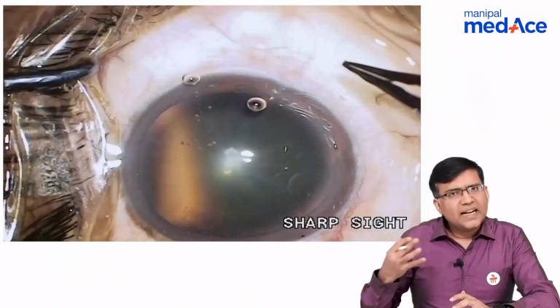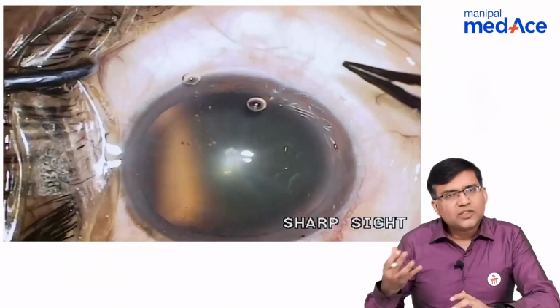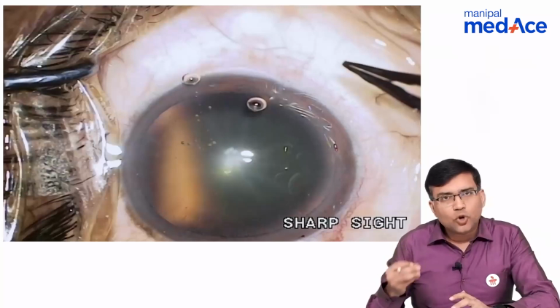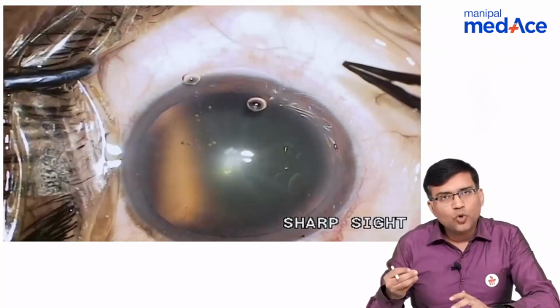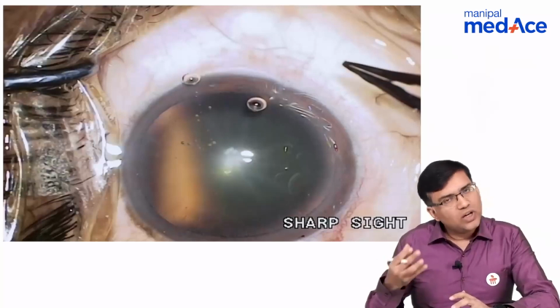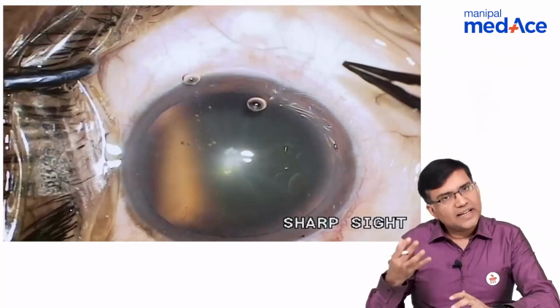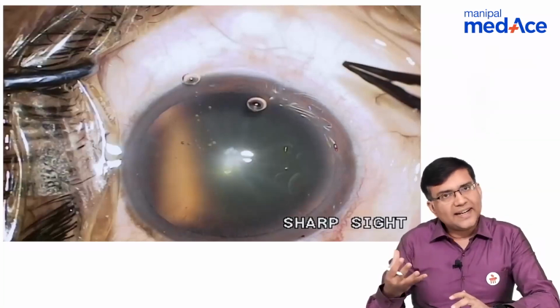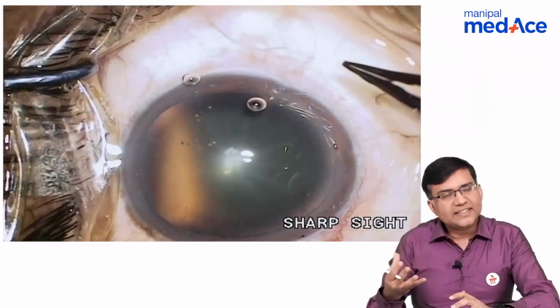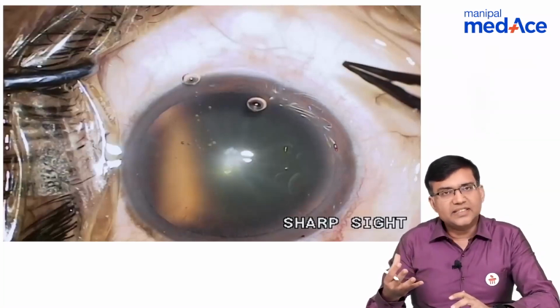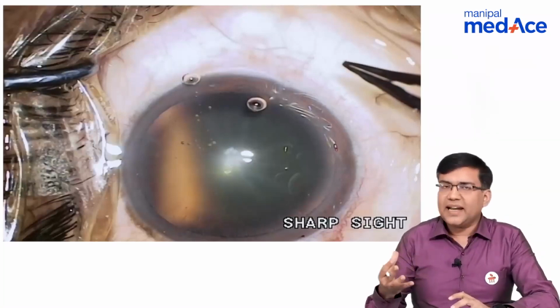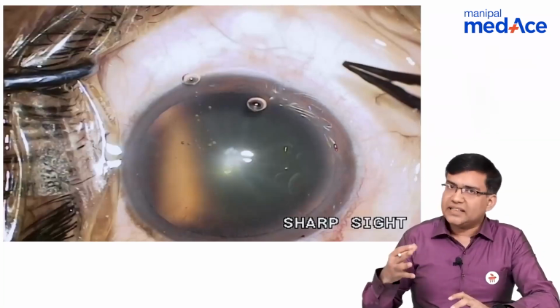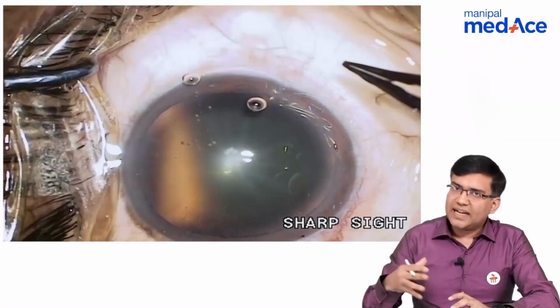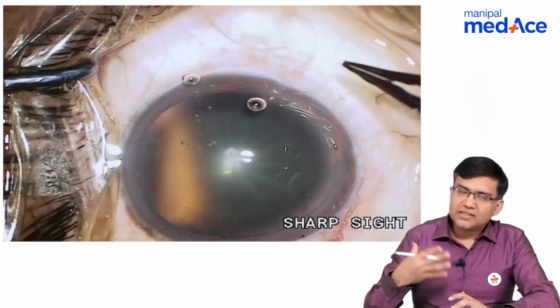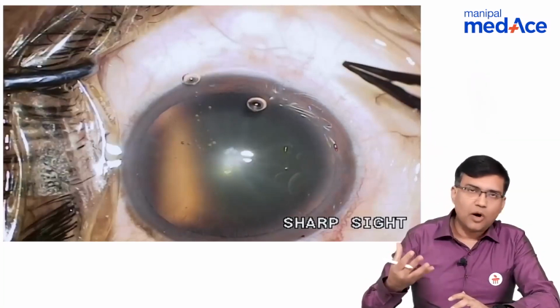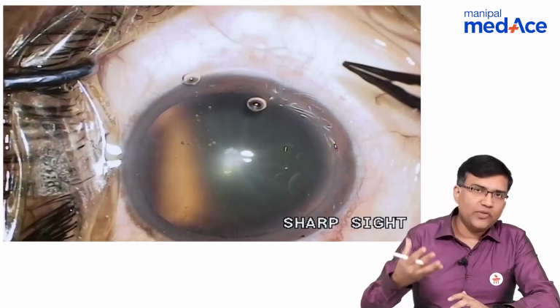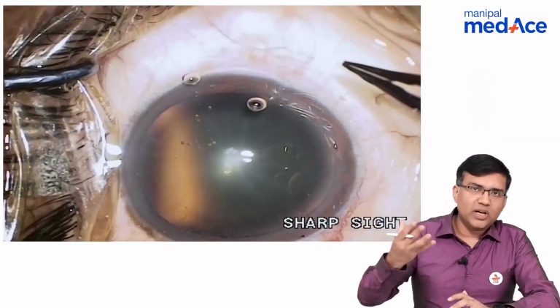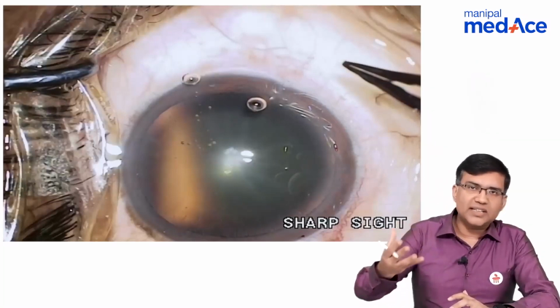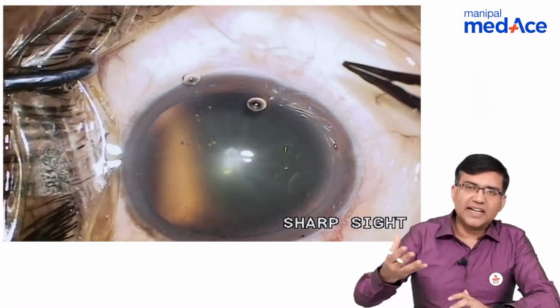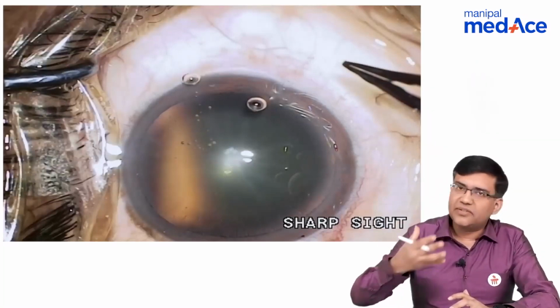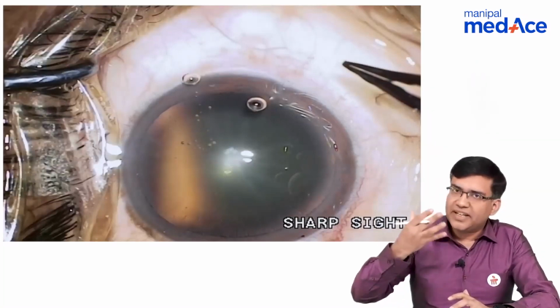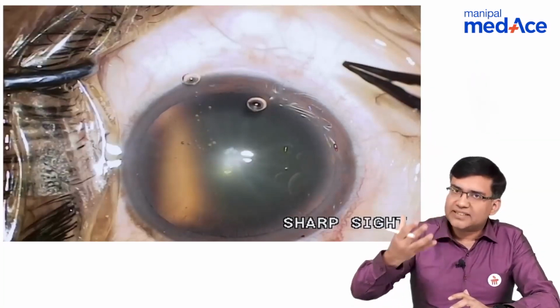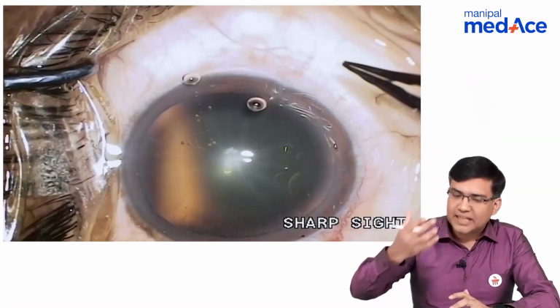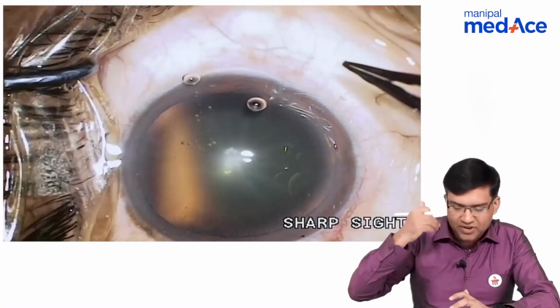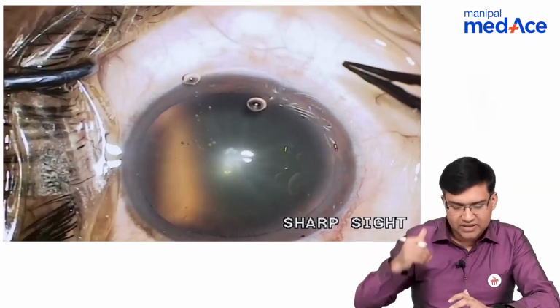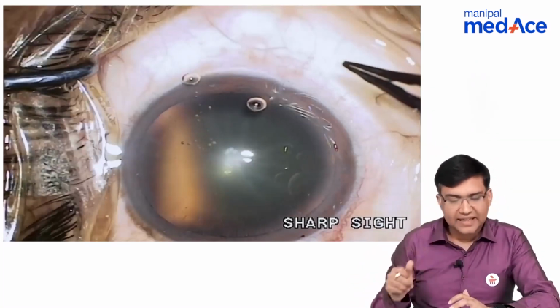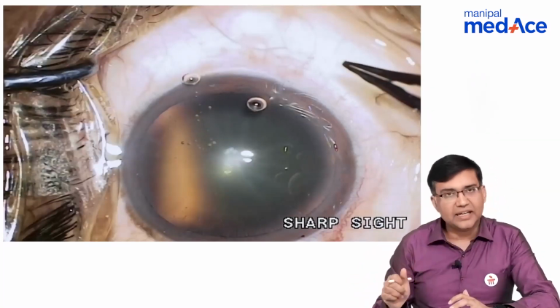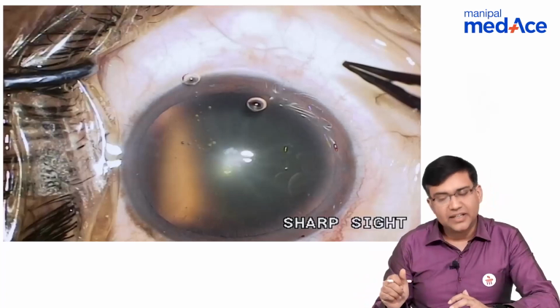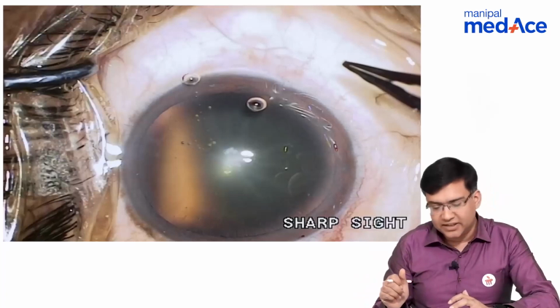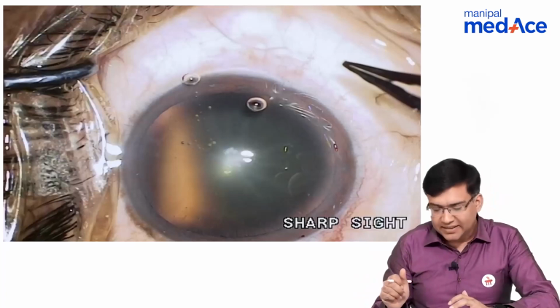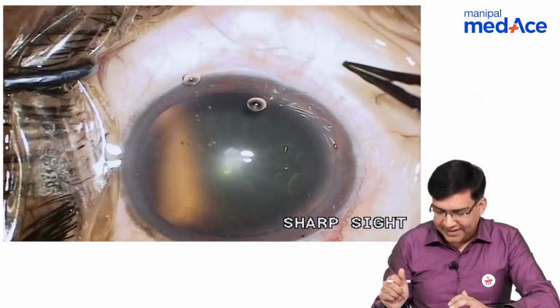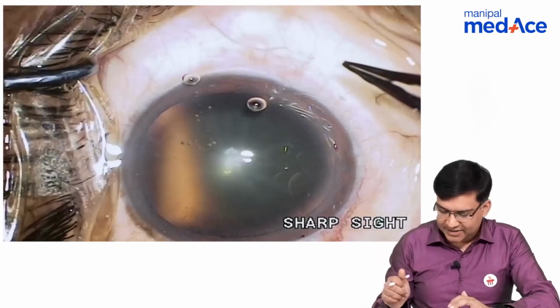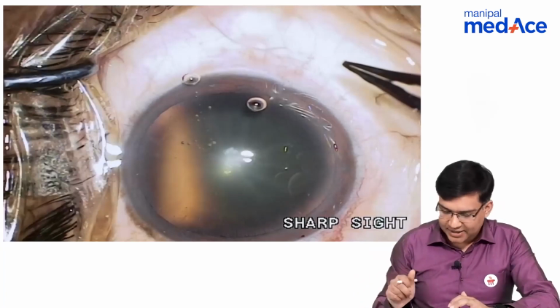Let us show you a cataract surgery so that we can understand the various steps that are done in the cataract surgery.